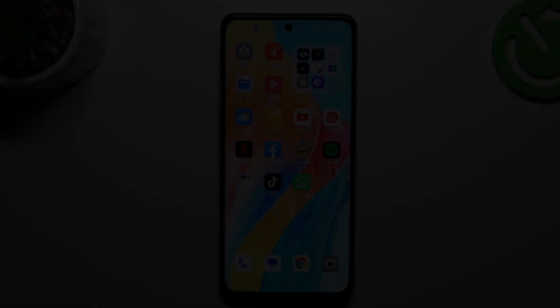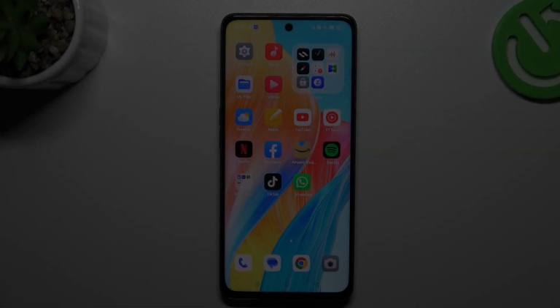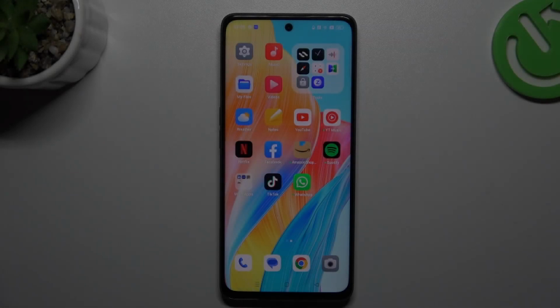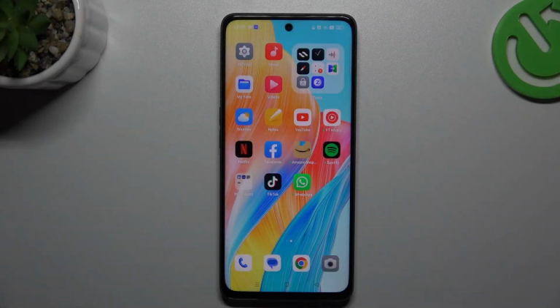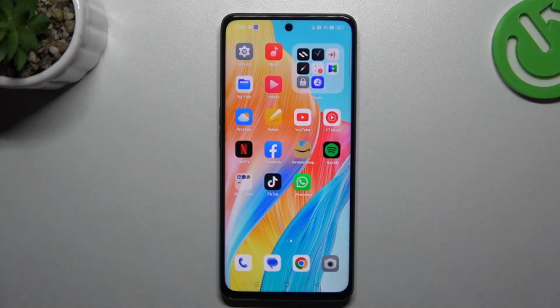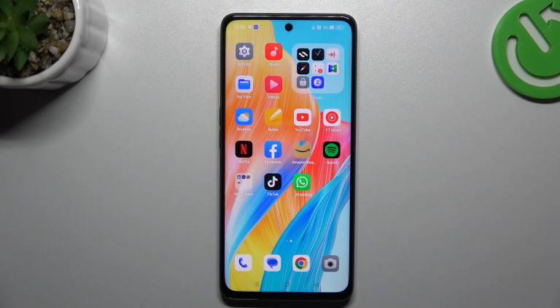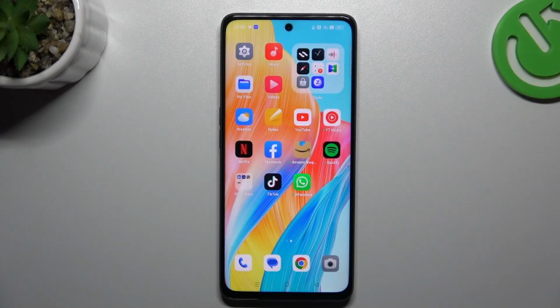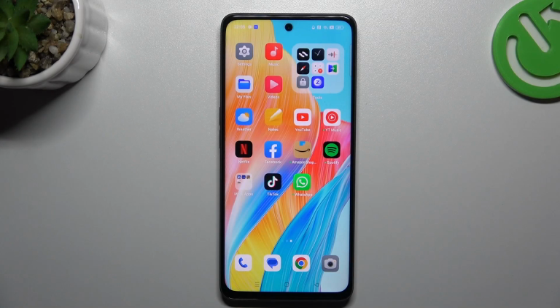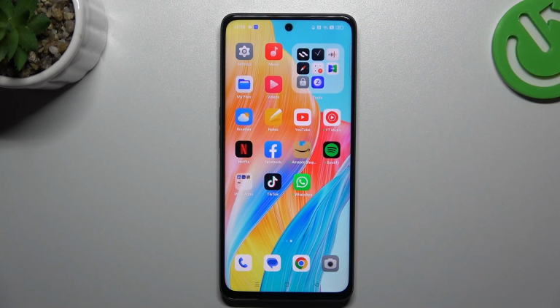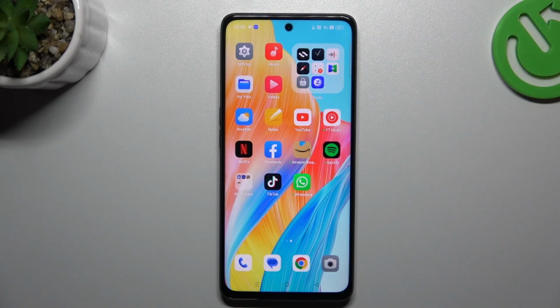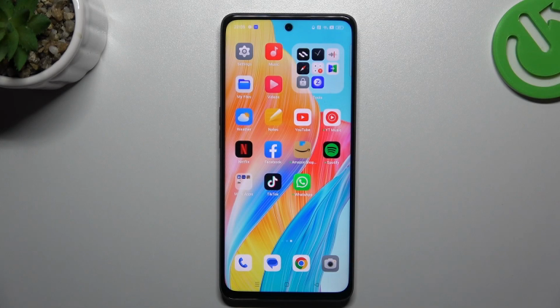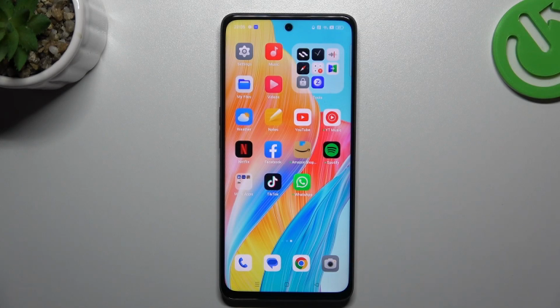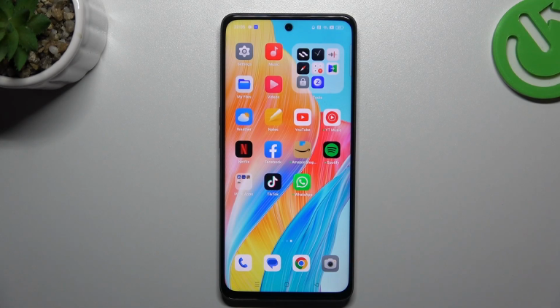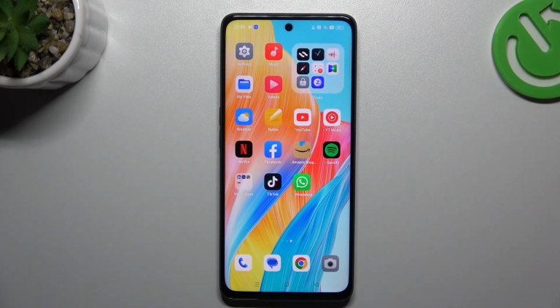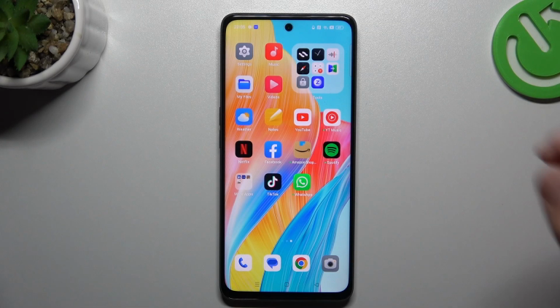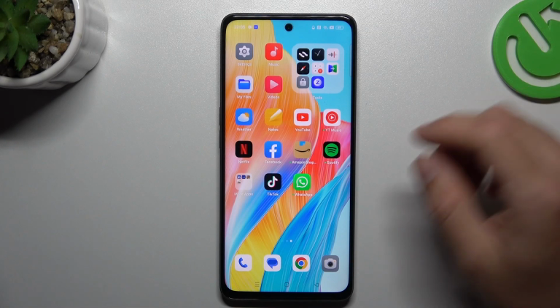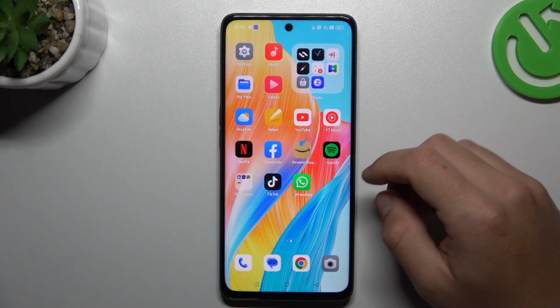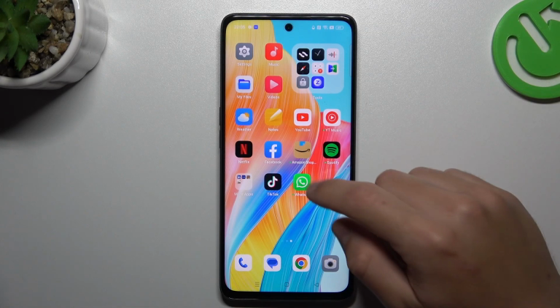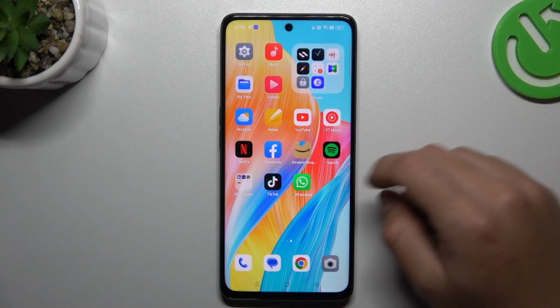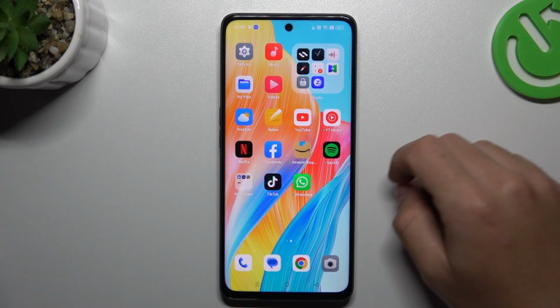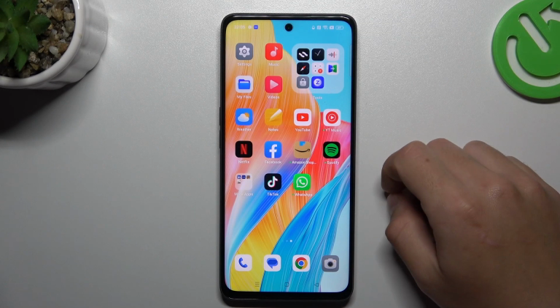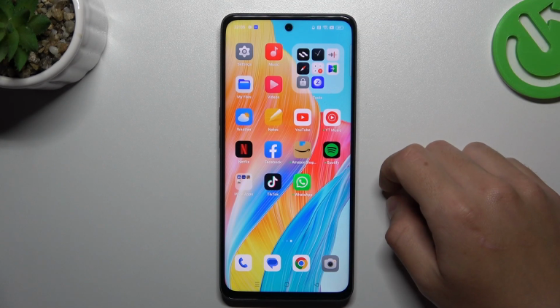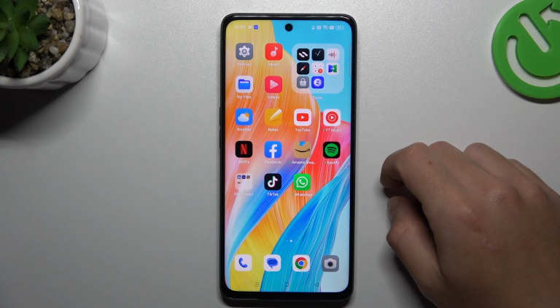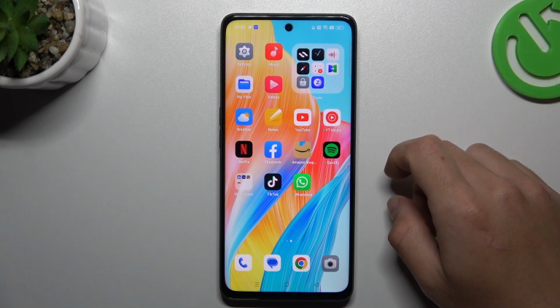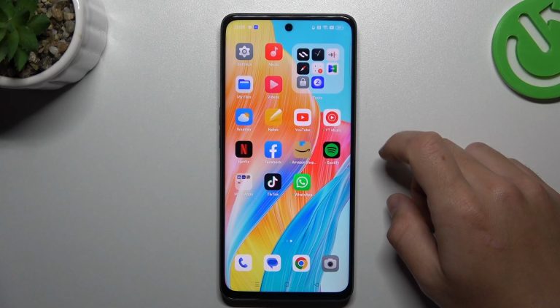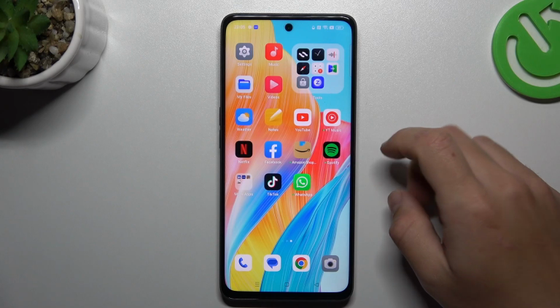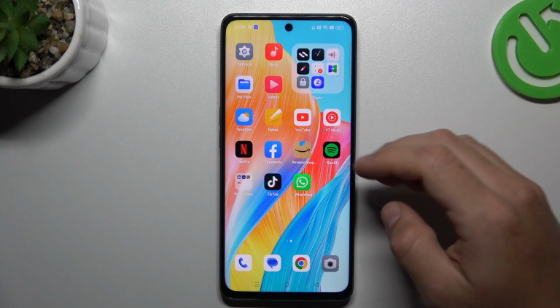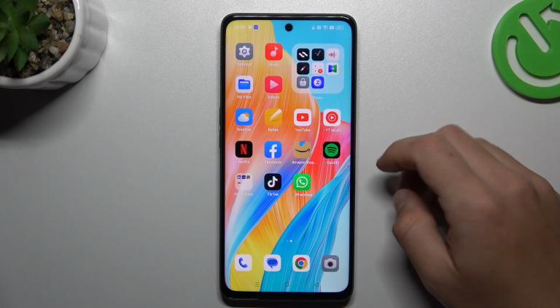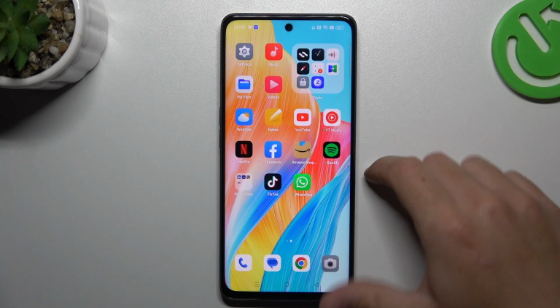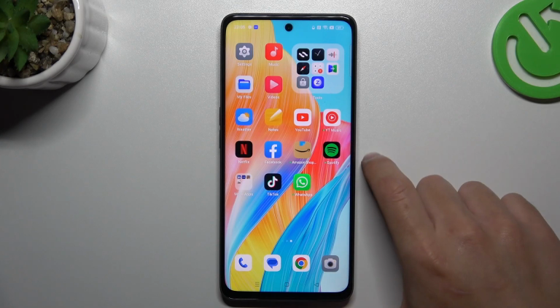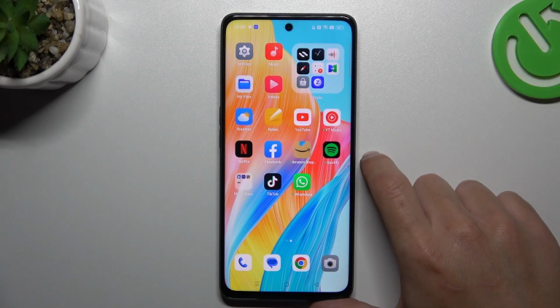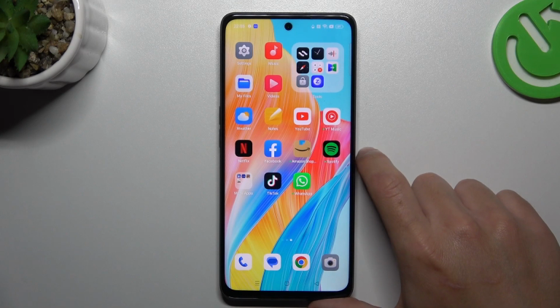Hello guys and welcome to the channel. Today I'm going to show you a few tips to fix WhatsApp notifications not showing on your Oppo A98.